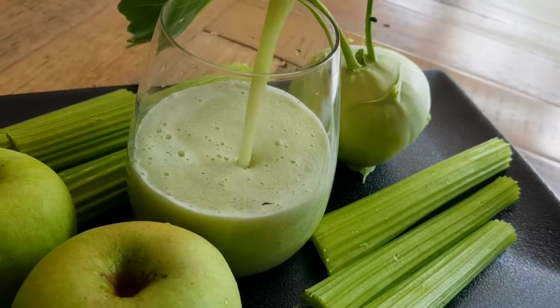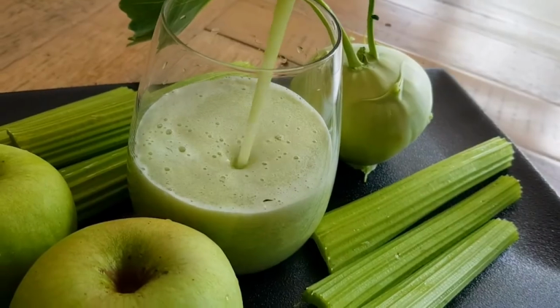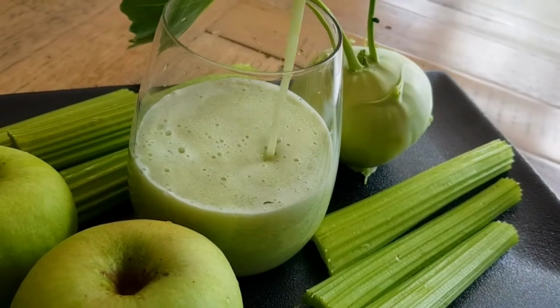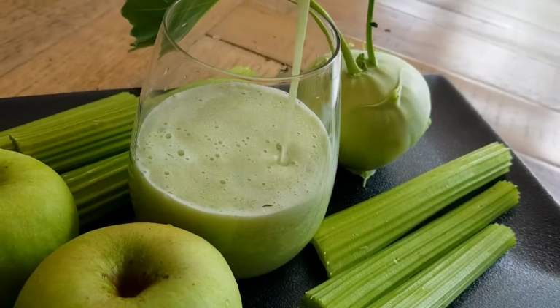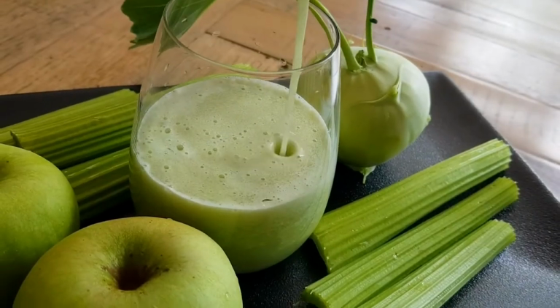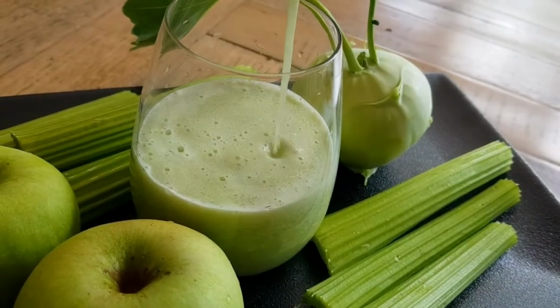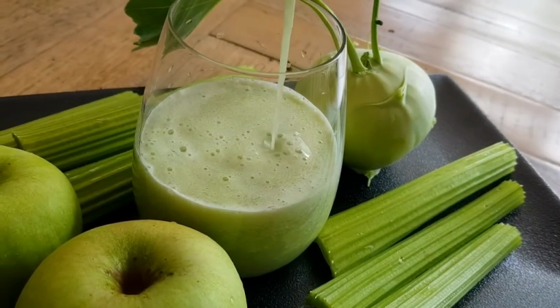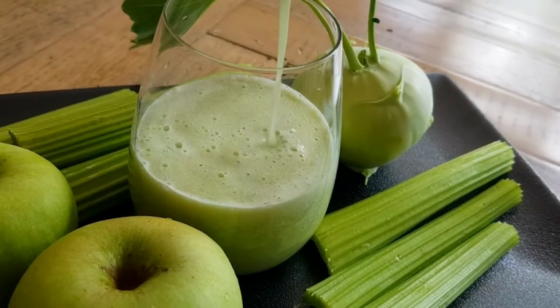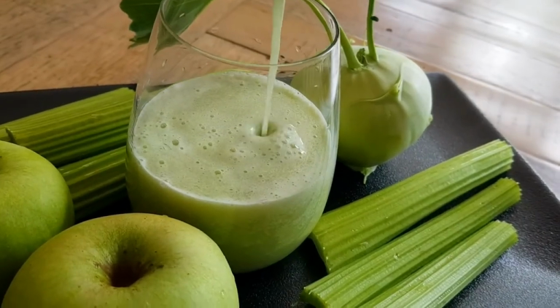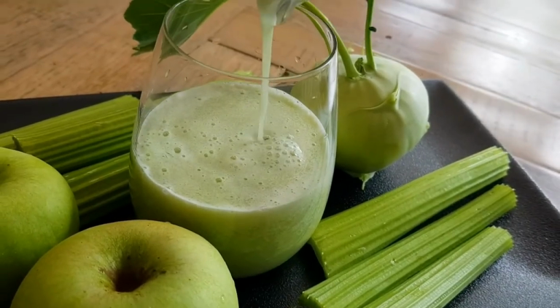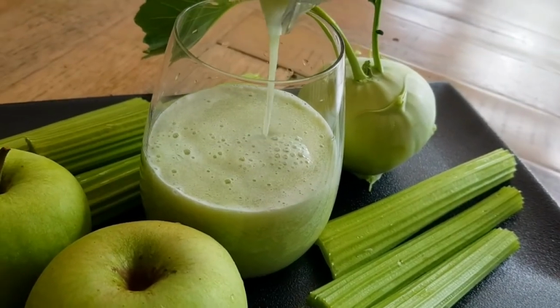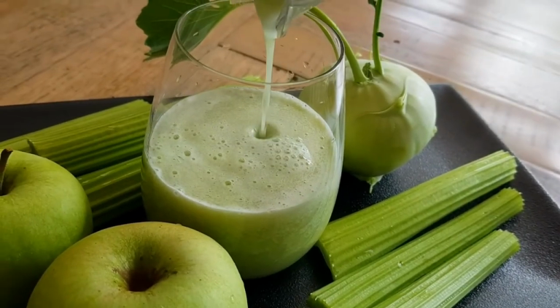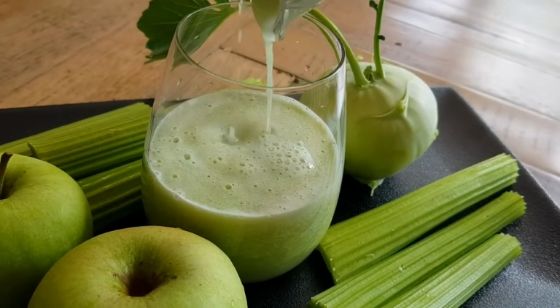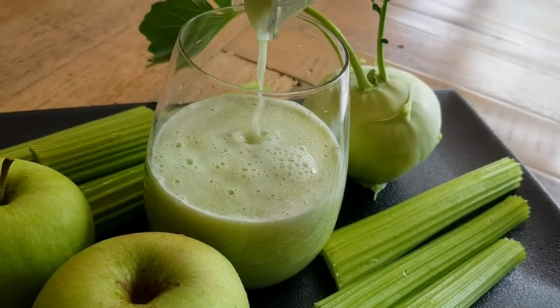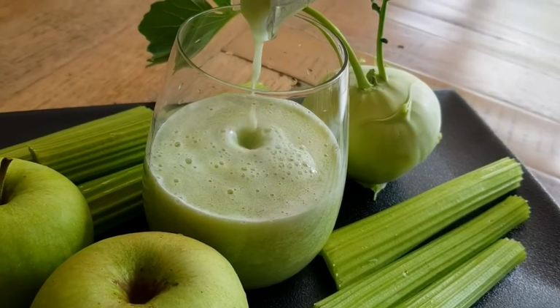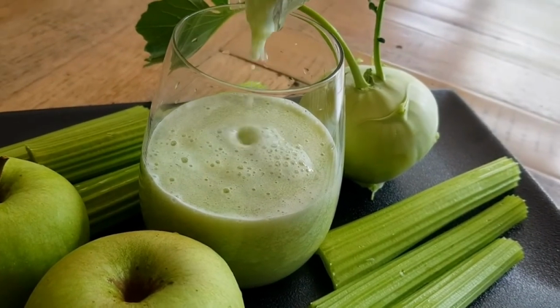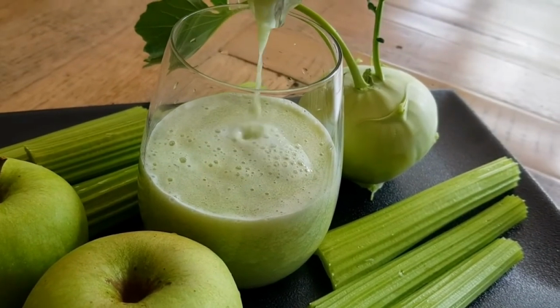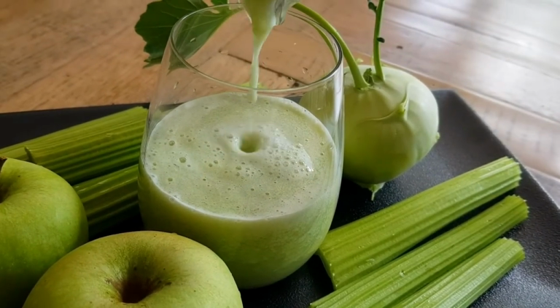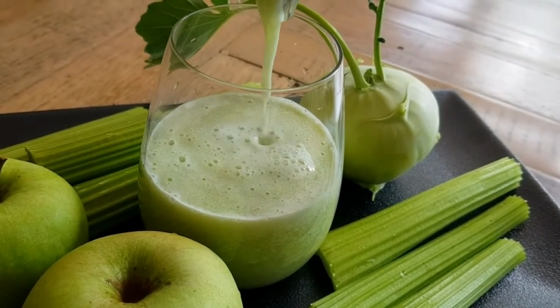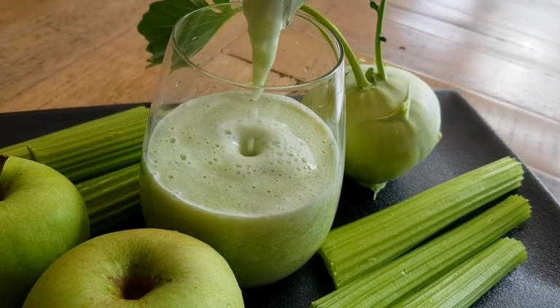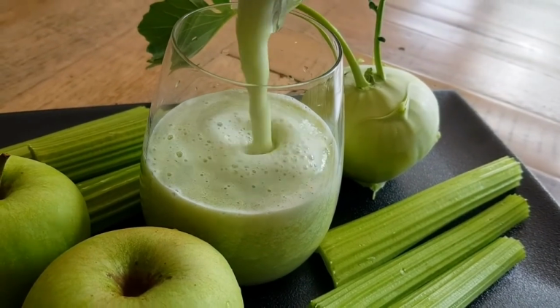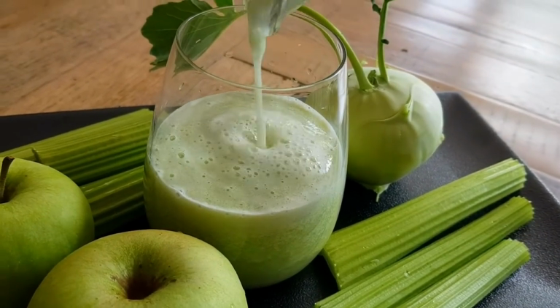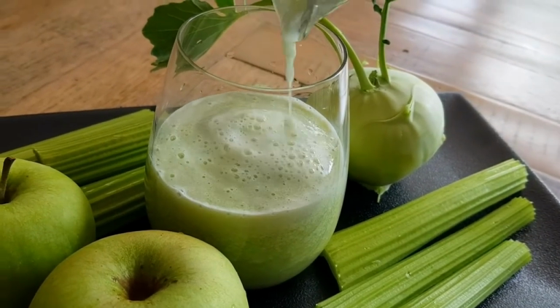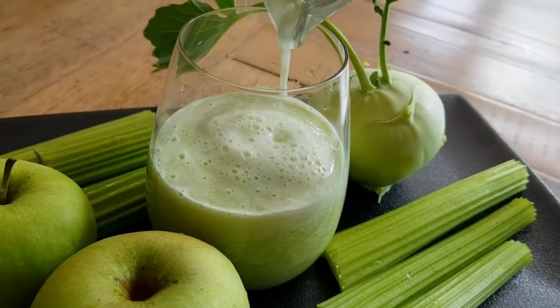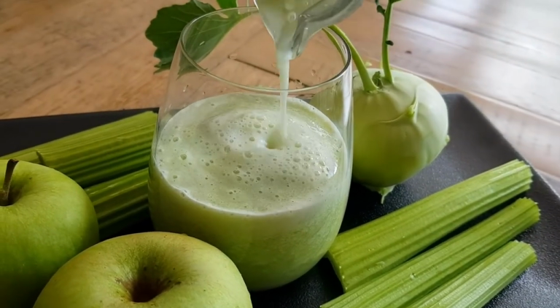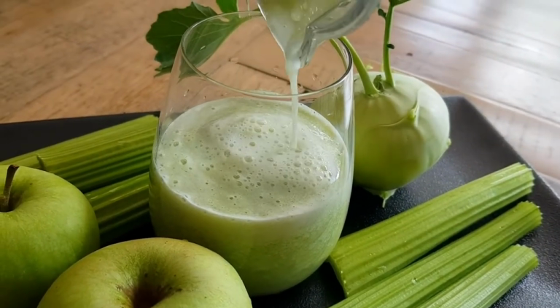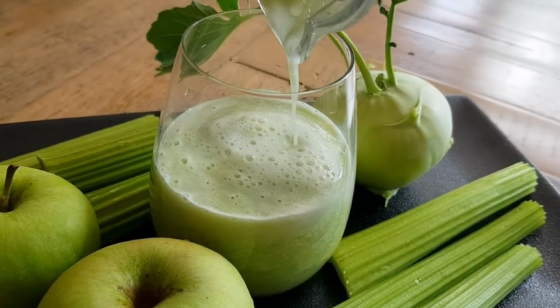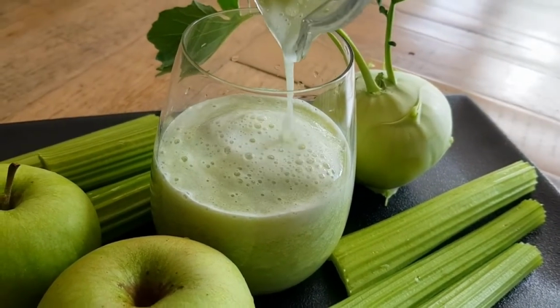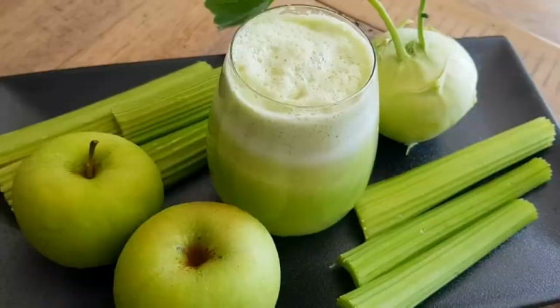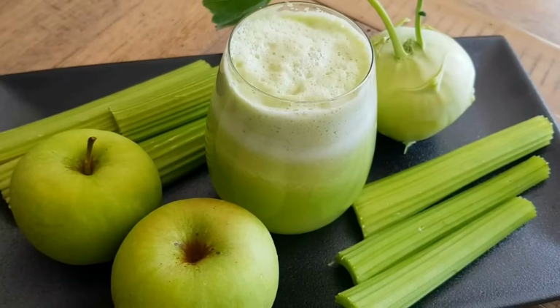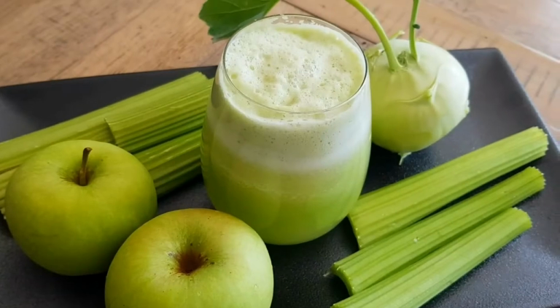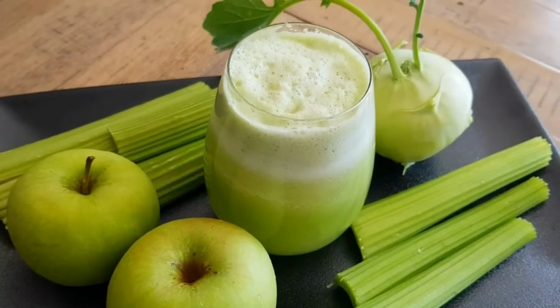A beautiful green juice with kohlrabi is ready. You can drink it straight away or serve it chilled and enjoy.